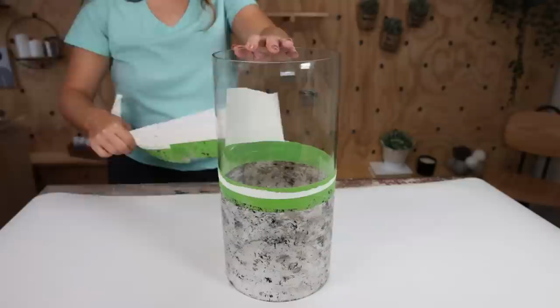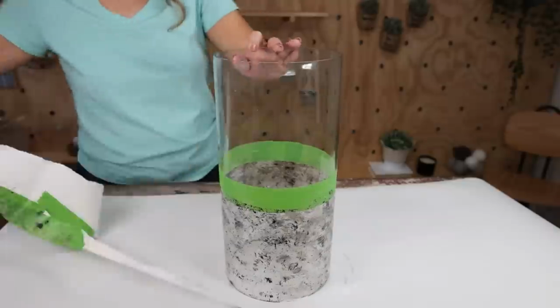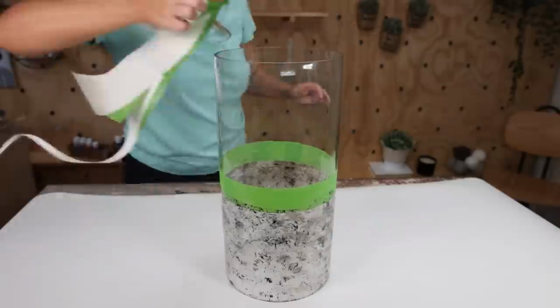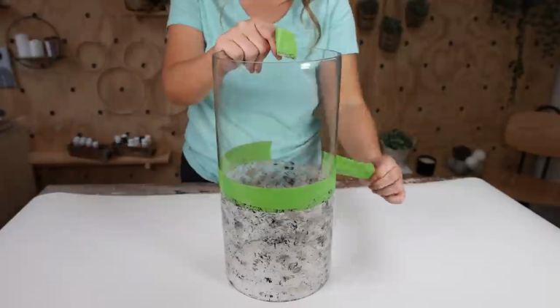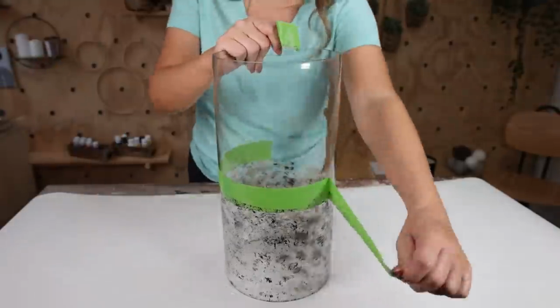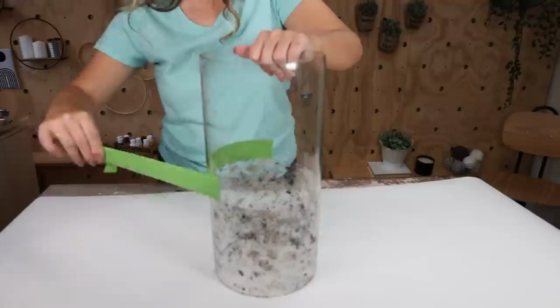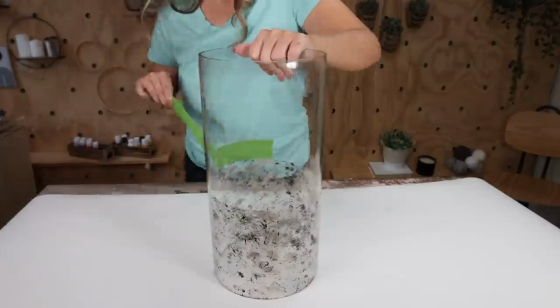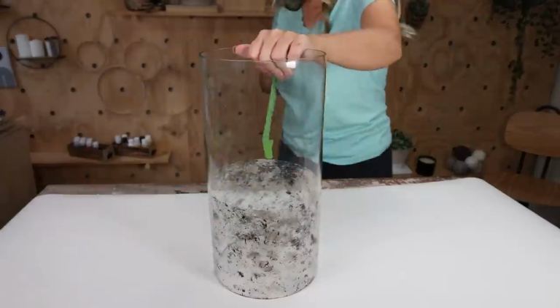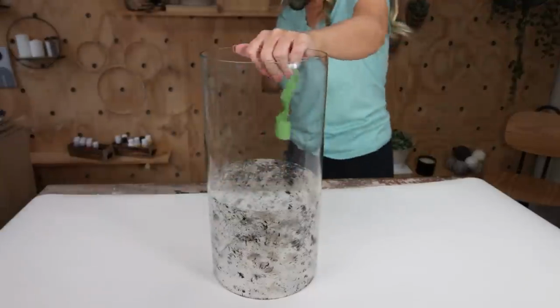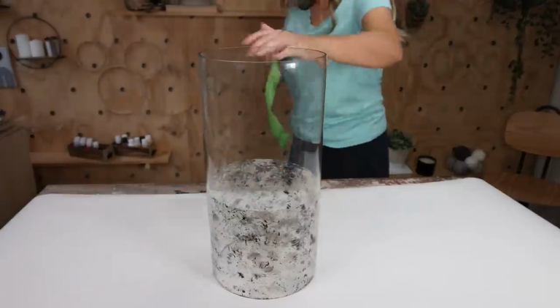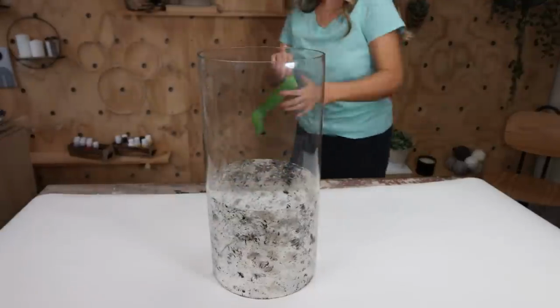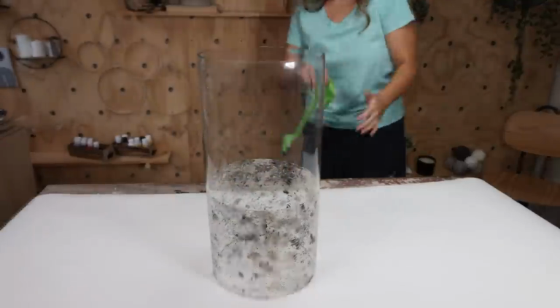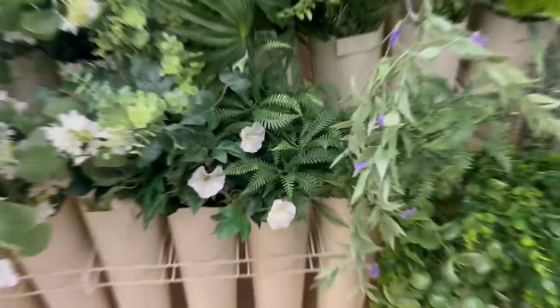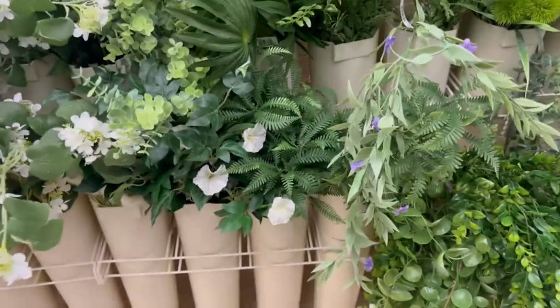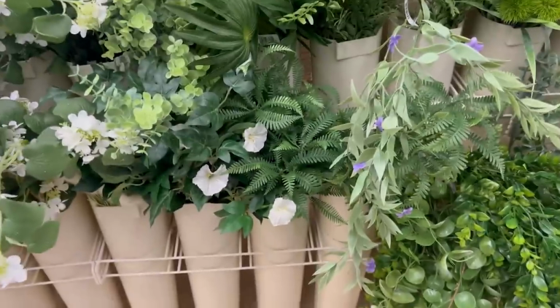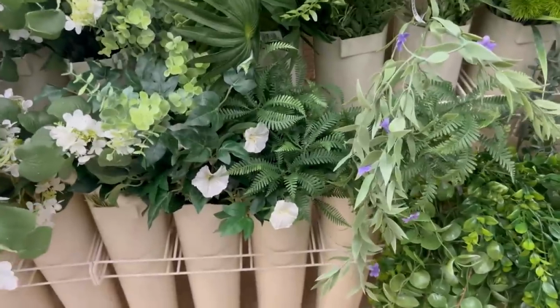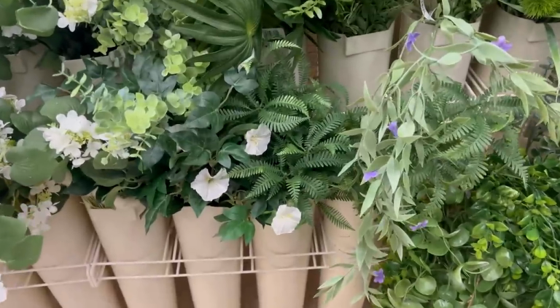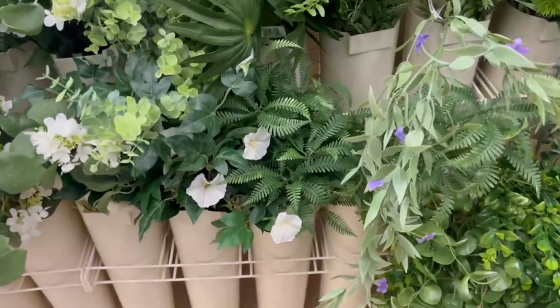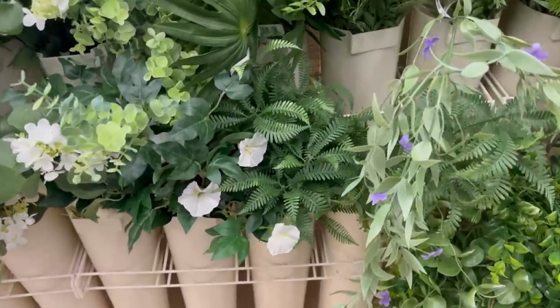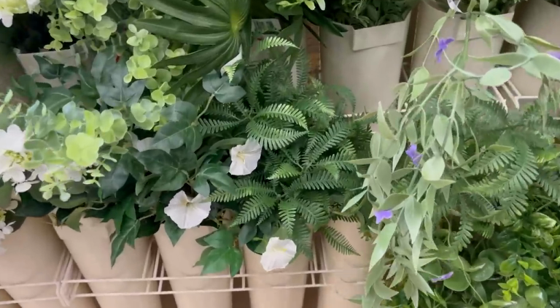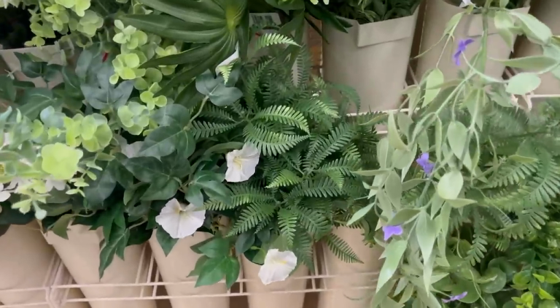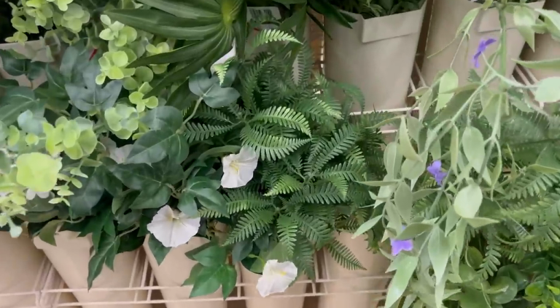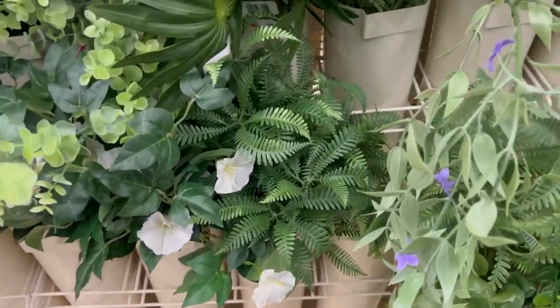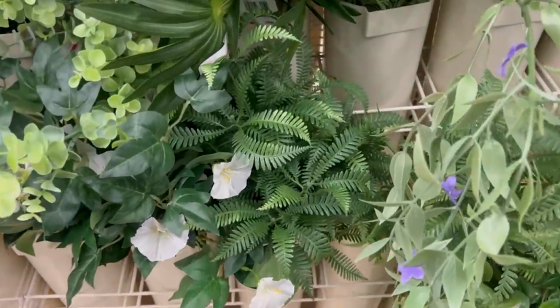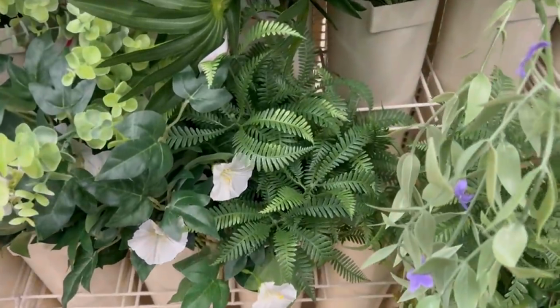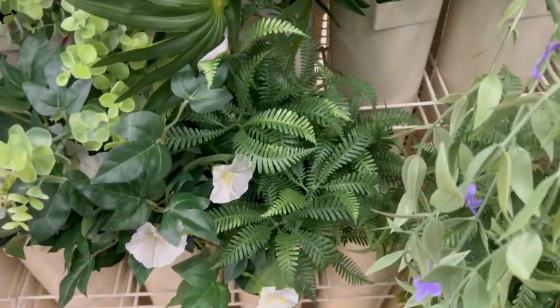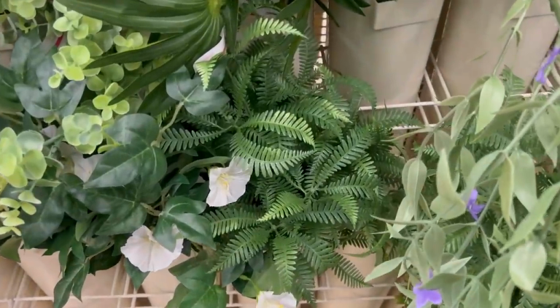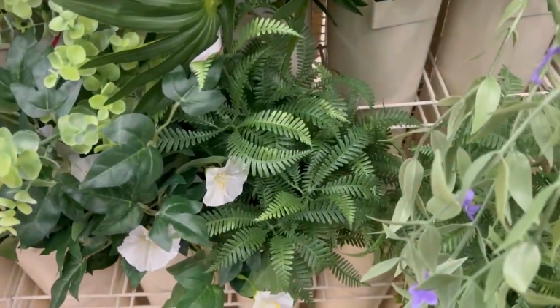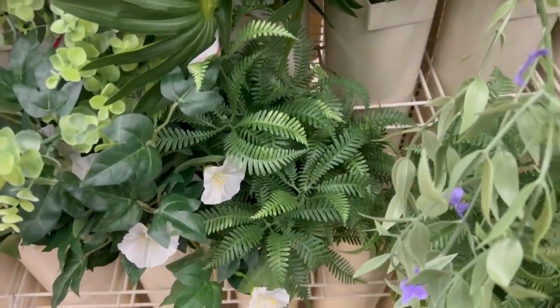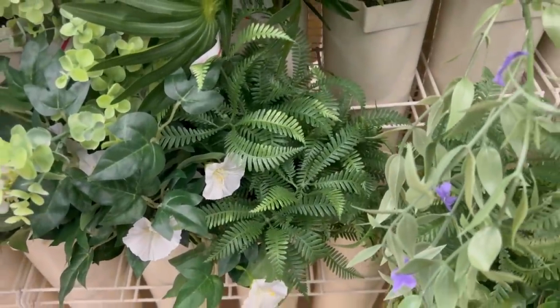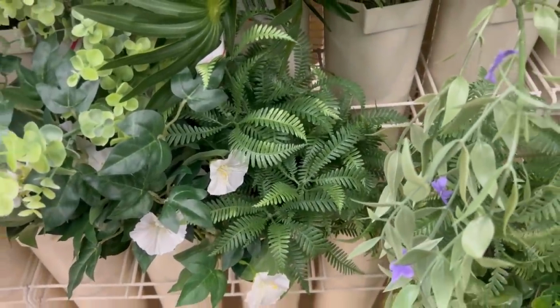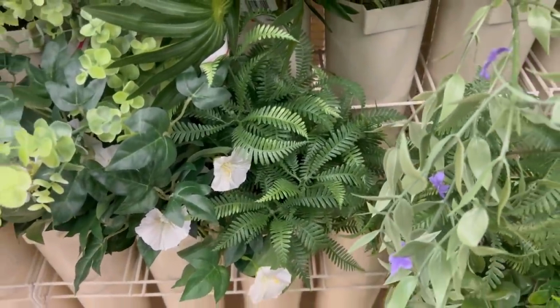You can fill it with your favorite stems. I found these new stems that I think are really summery and great for this time of year at Michaels.